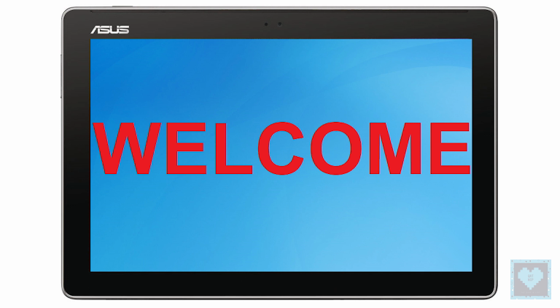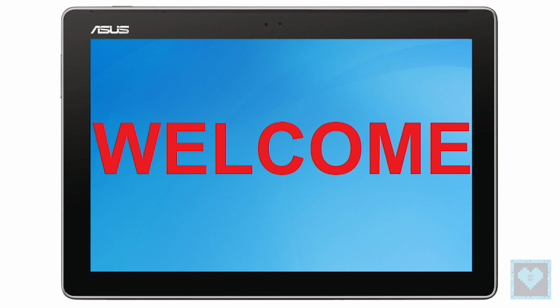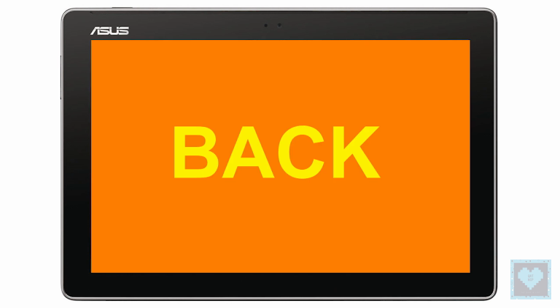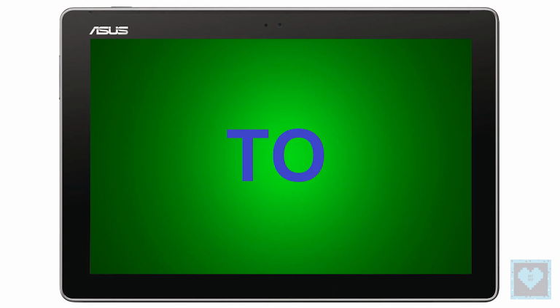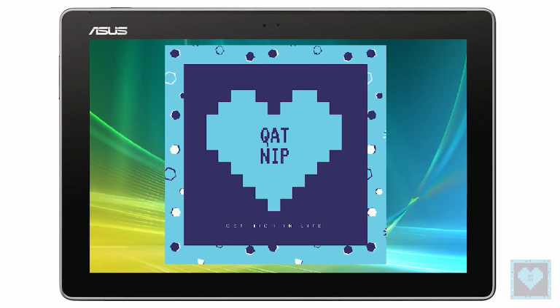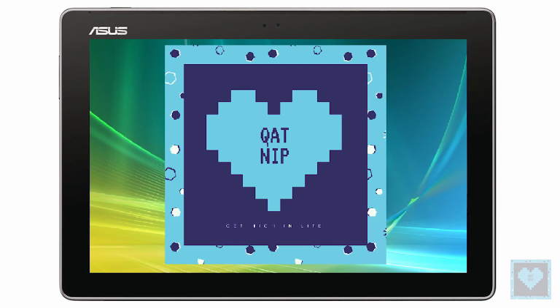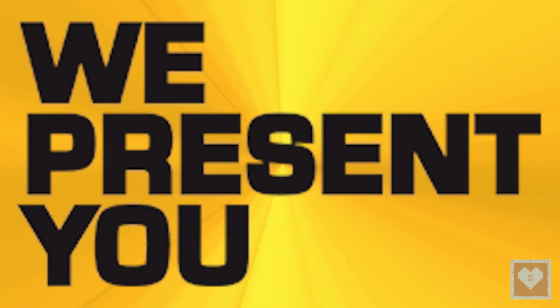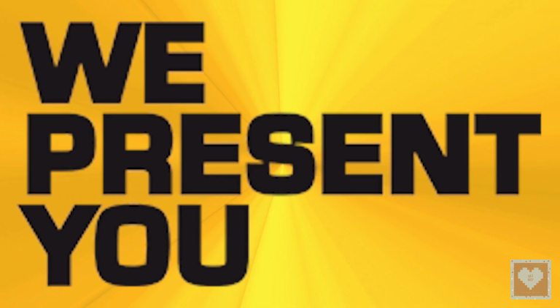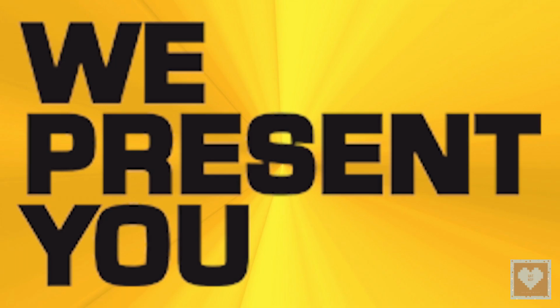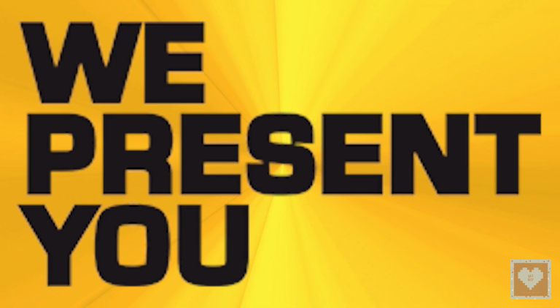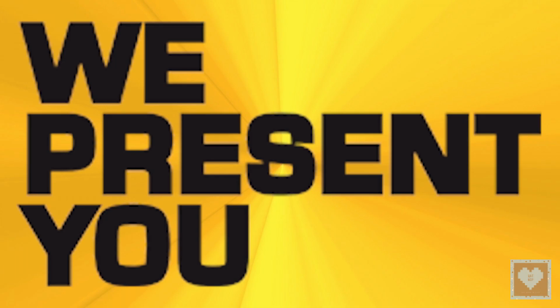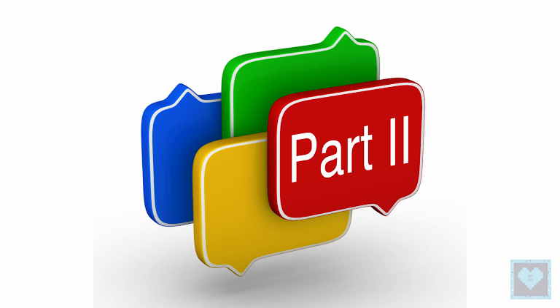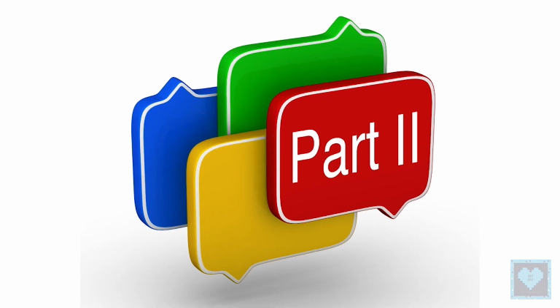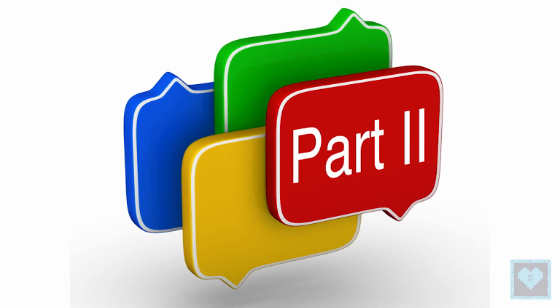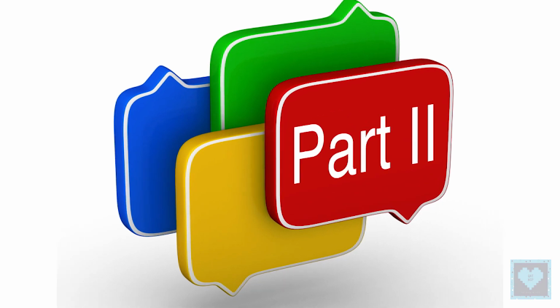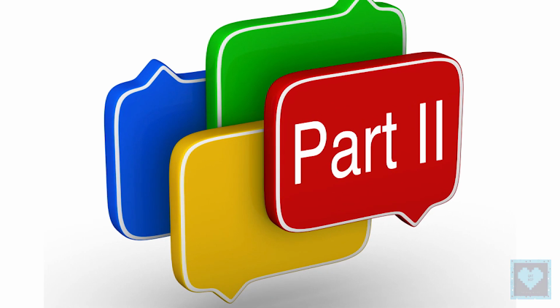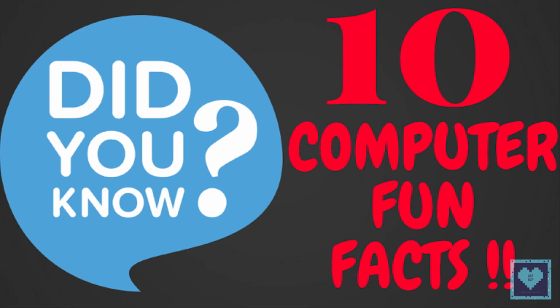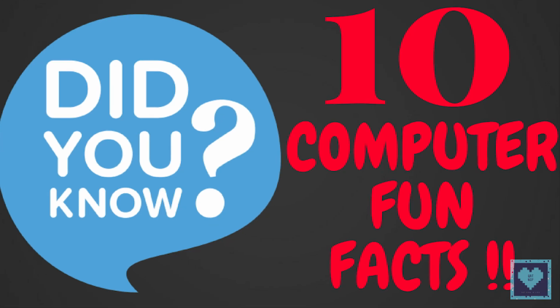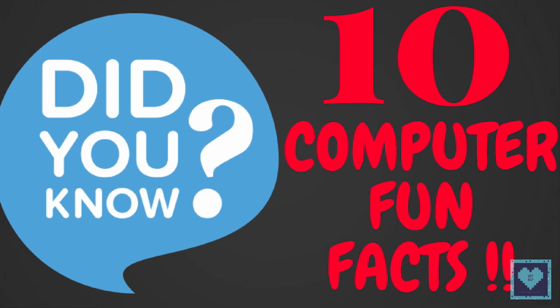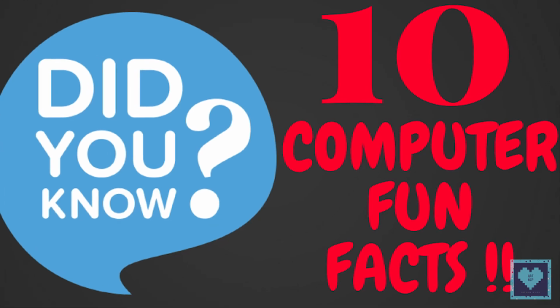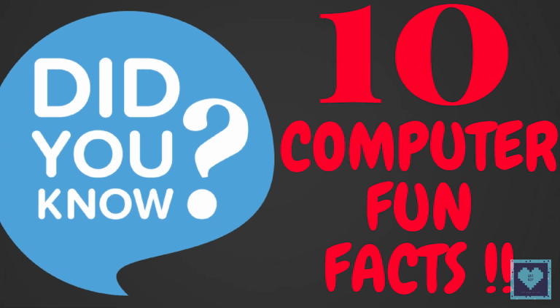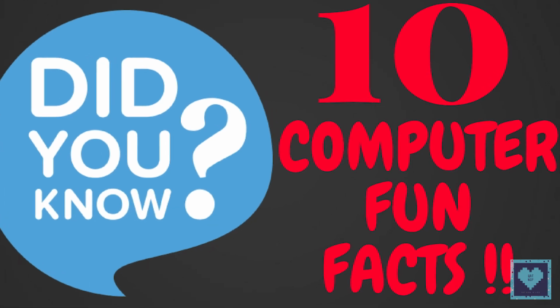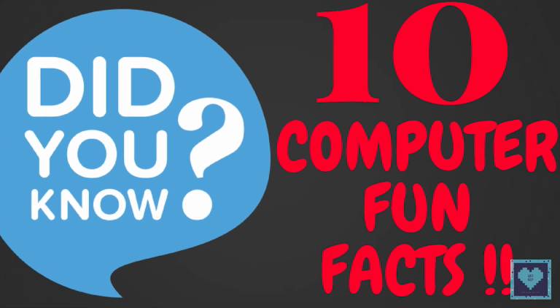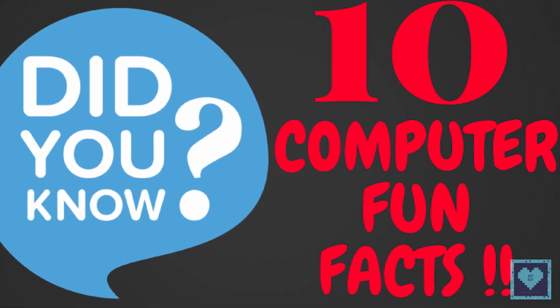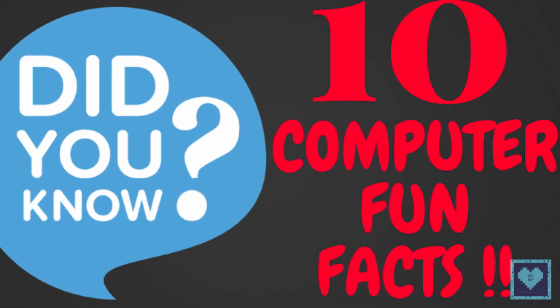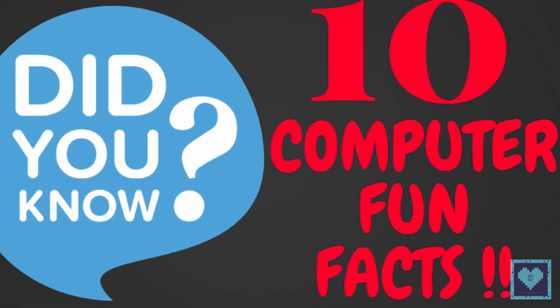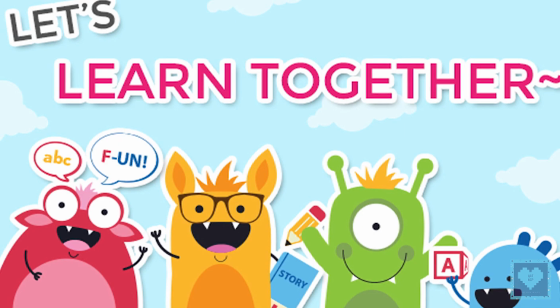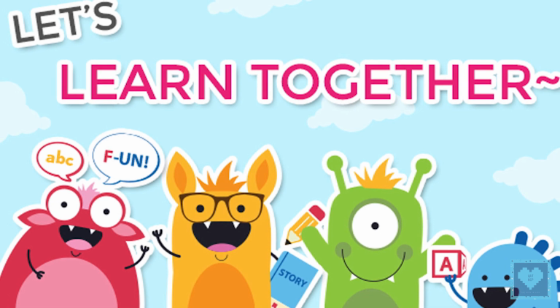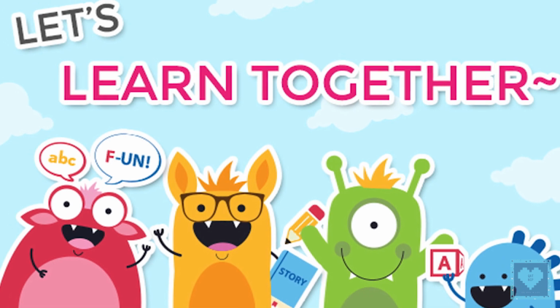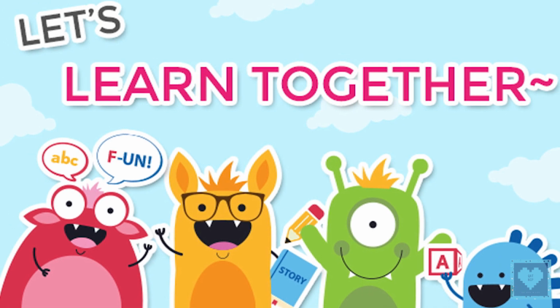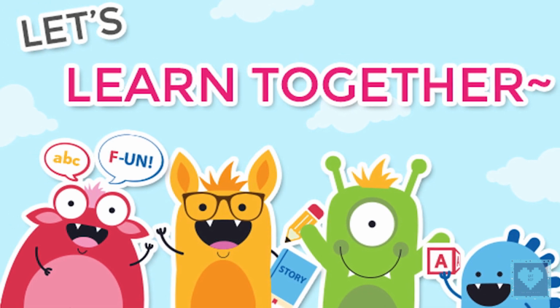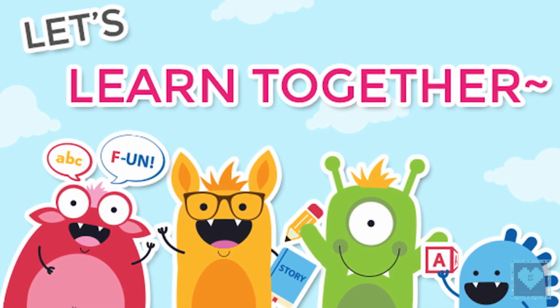Welcome back to Catnip. Now we present you part 2 of the fun computer facts video. Come on, let's learn together.